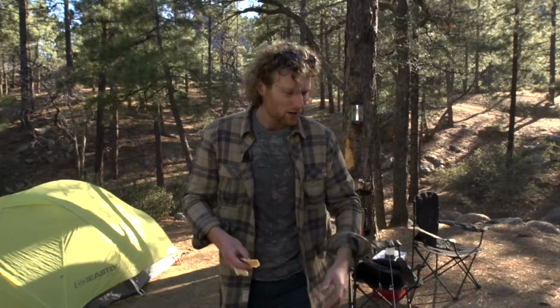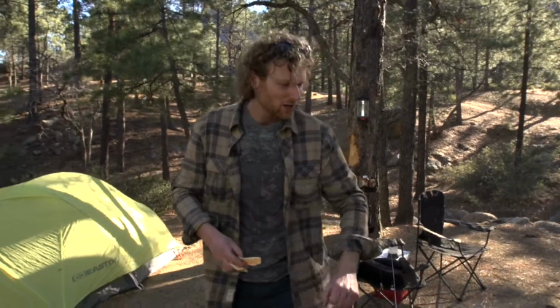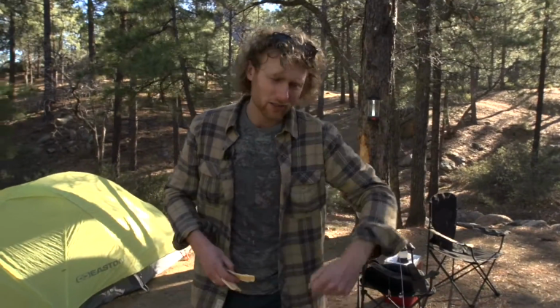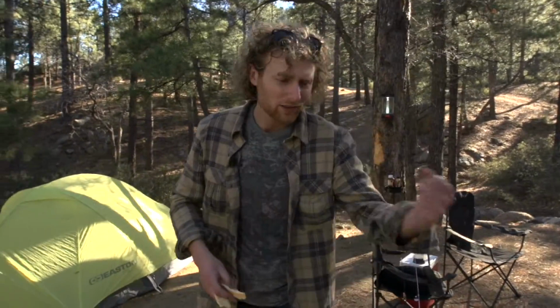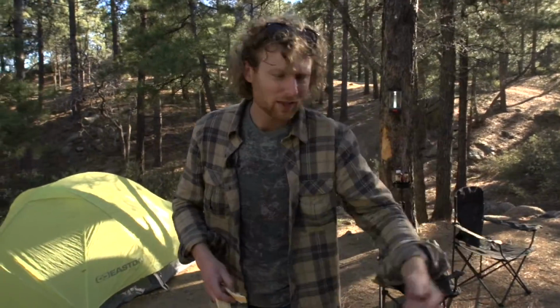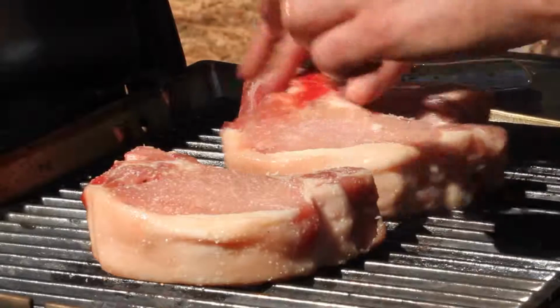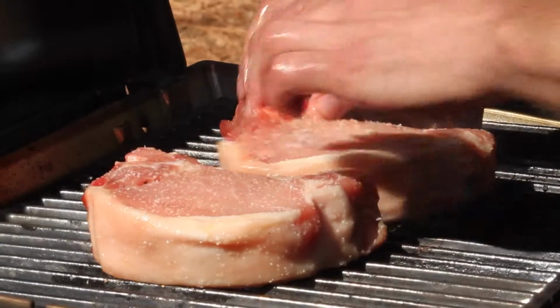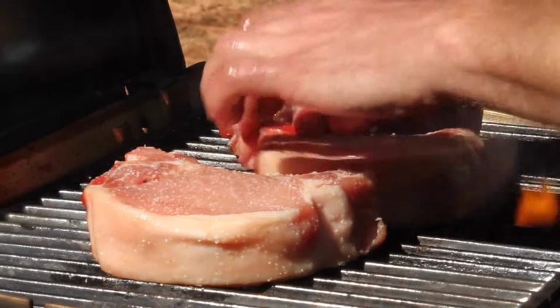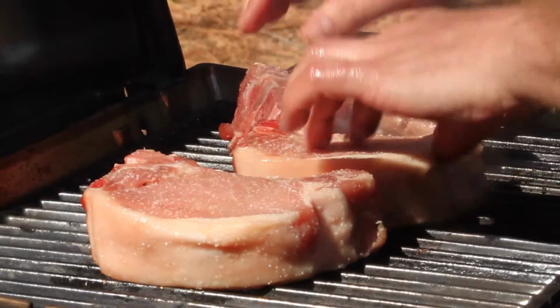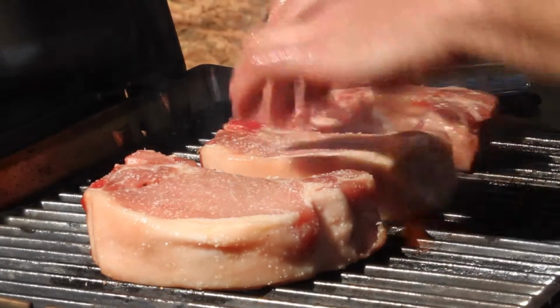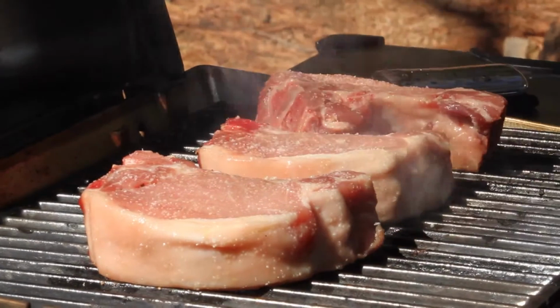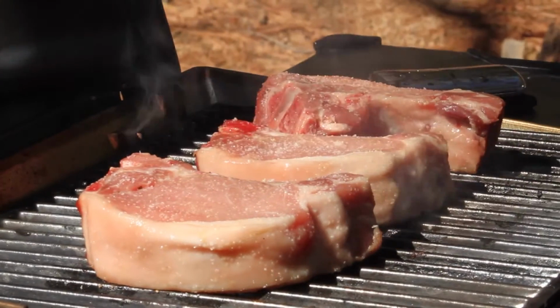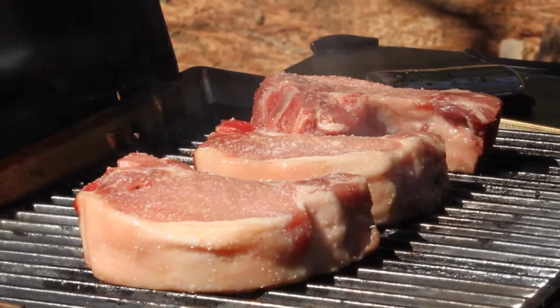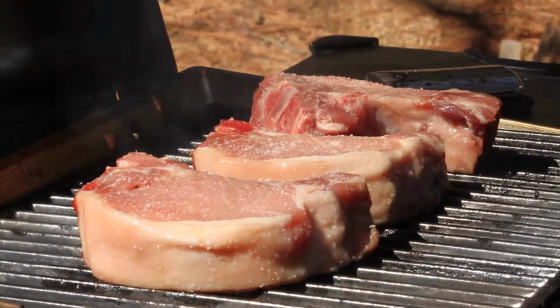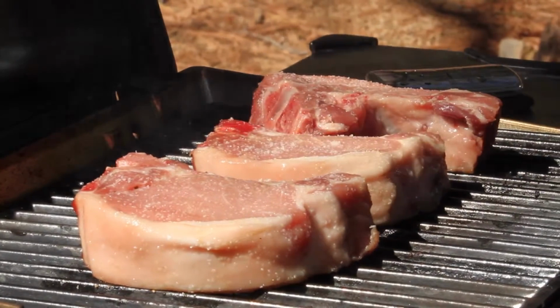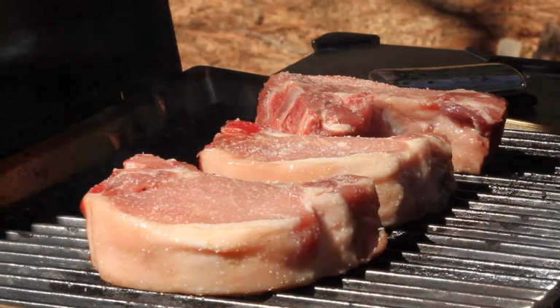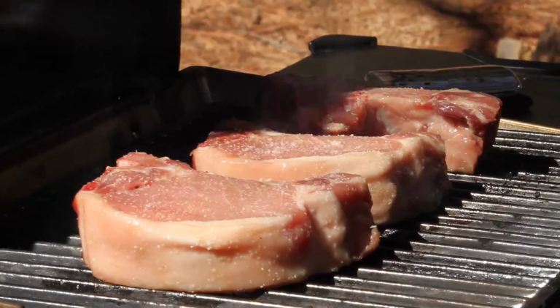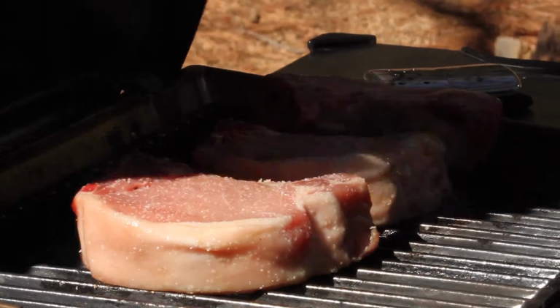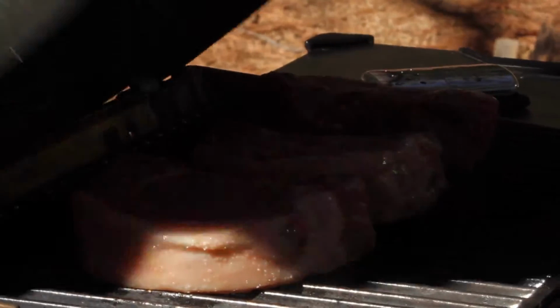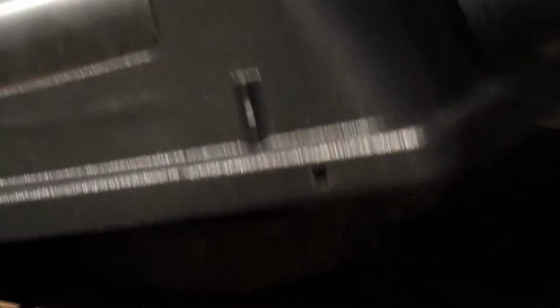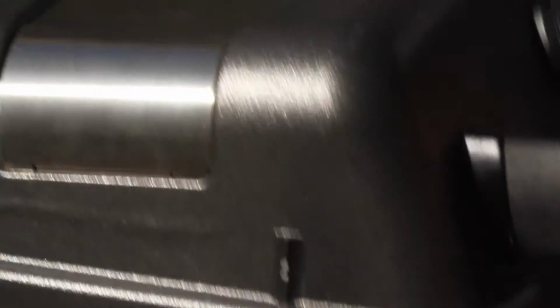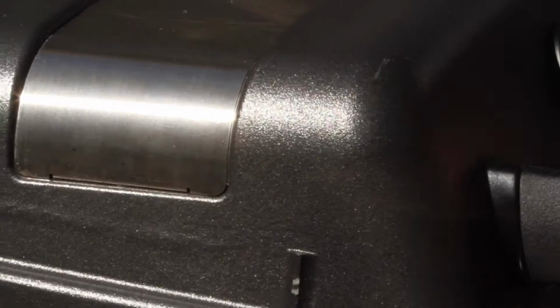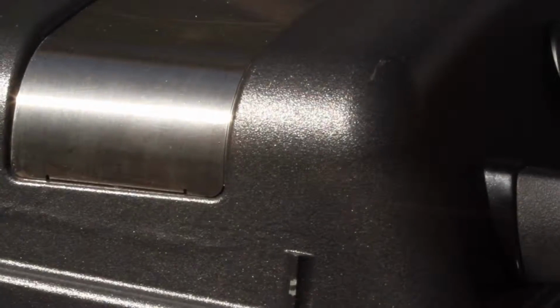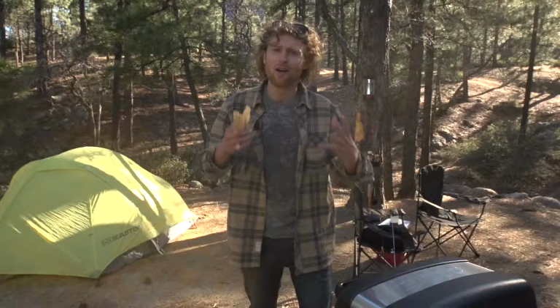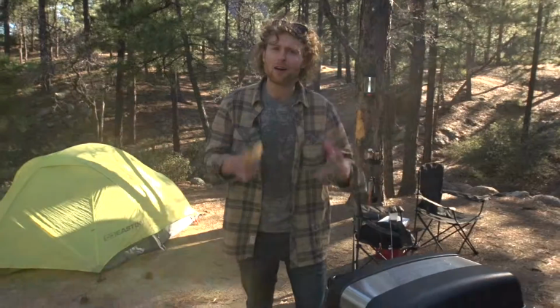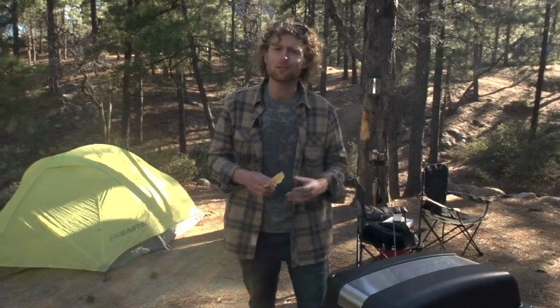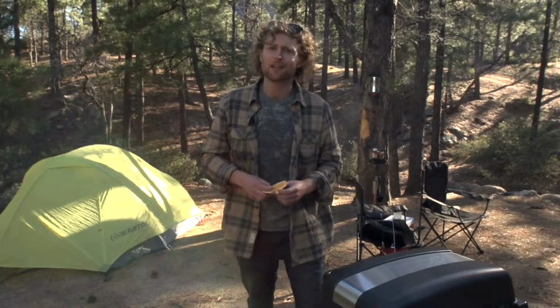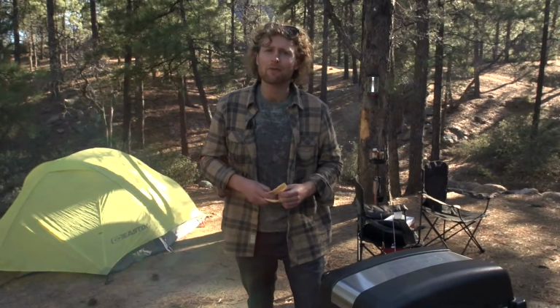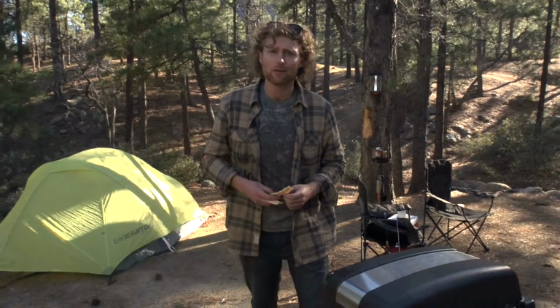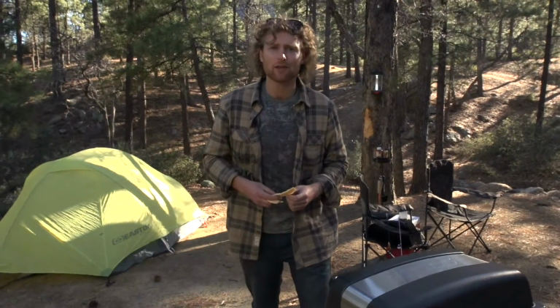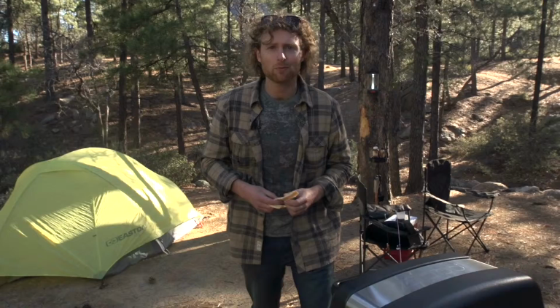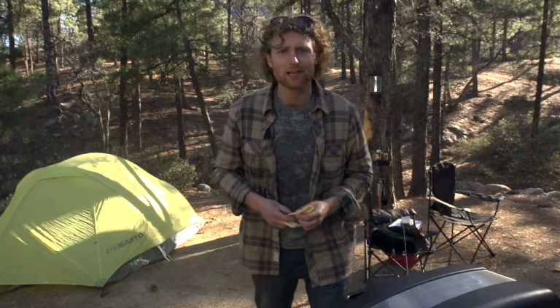Once it's all smoky in there, lift this up, throw your meat on, throw the cover on, and you're gonna get awesome campfire flavored meat.